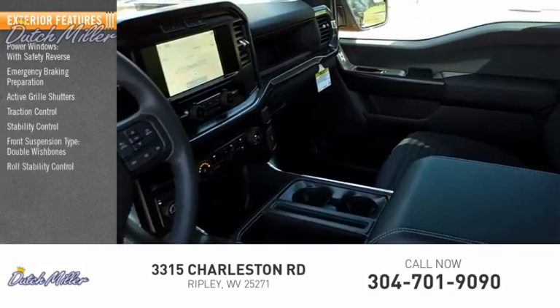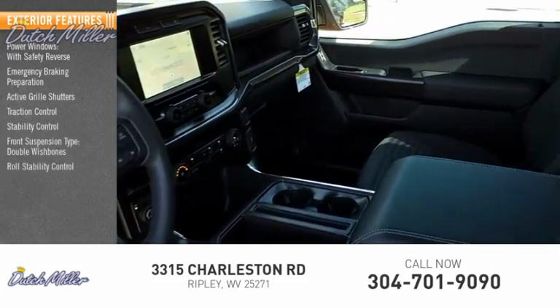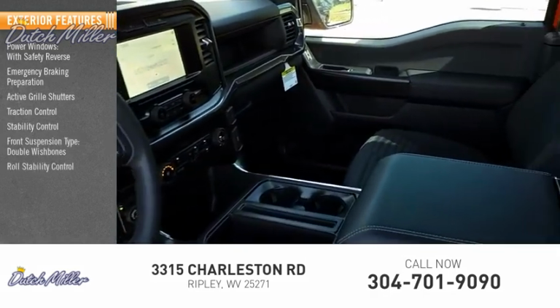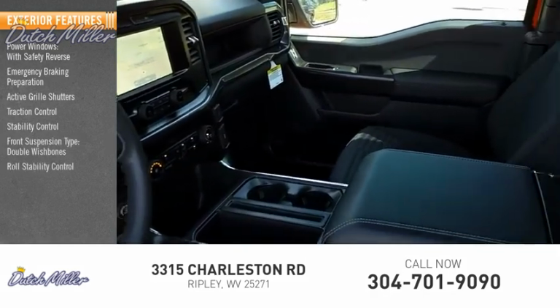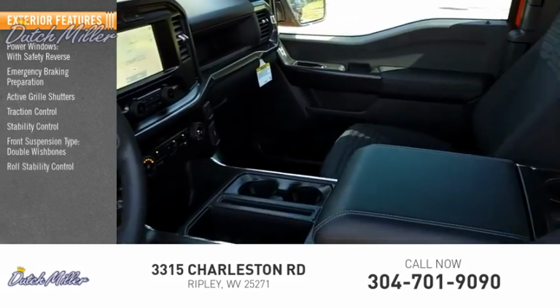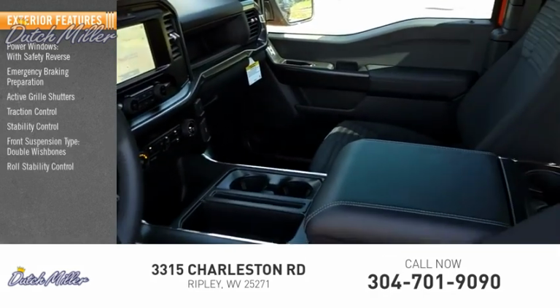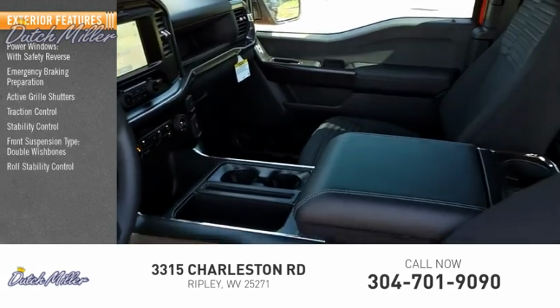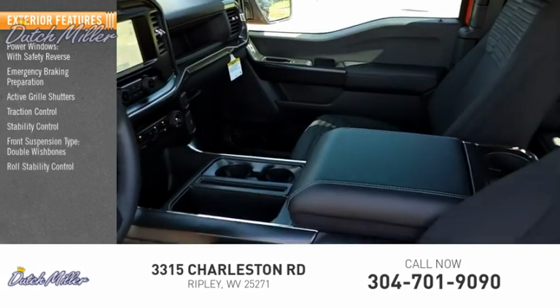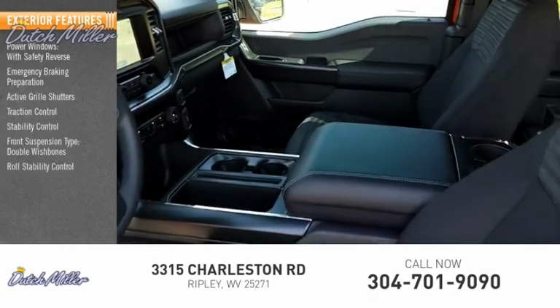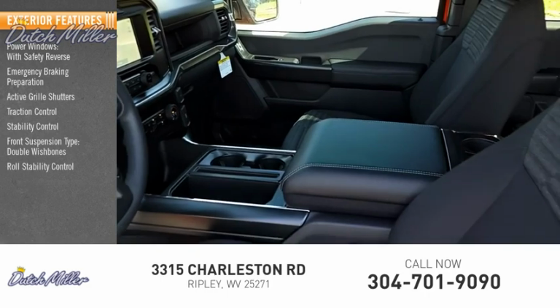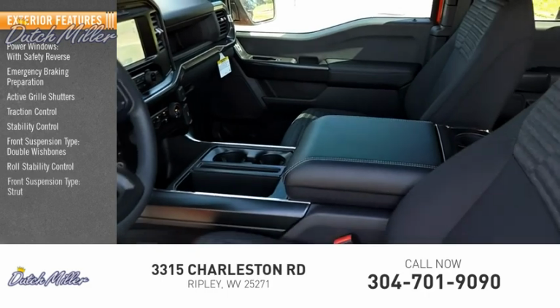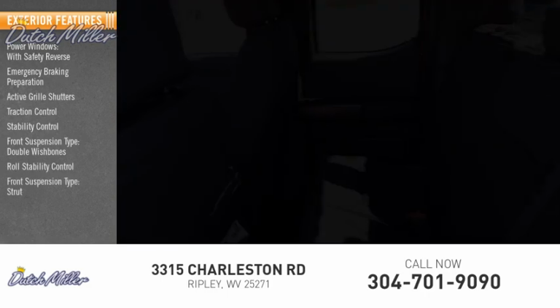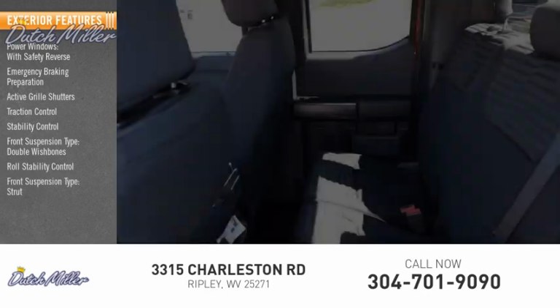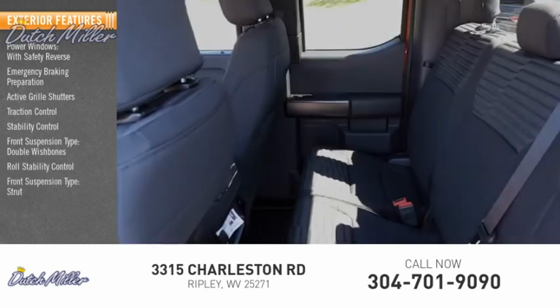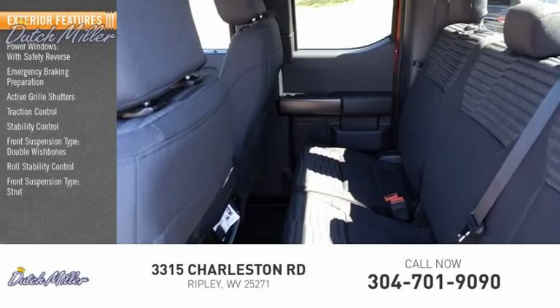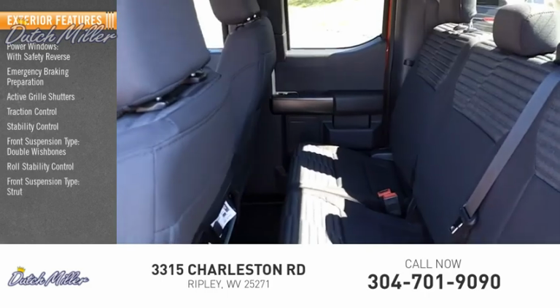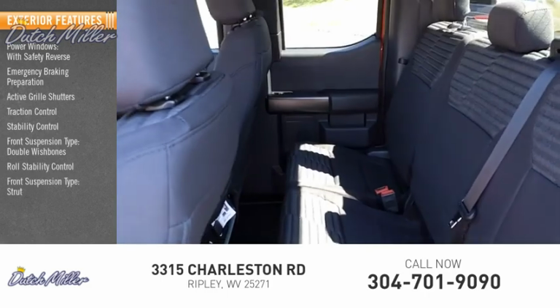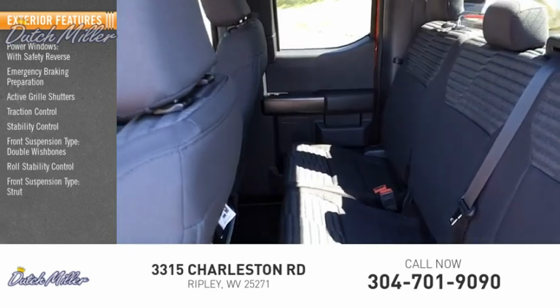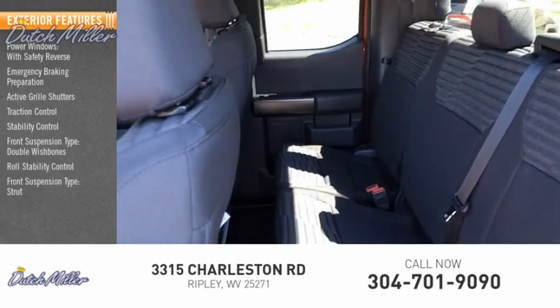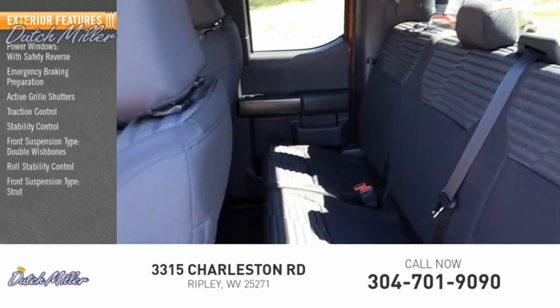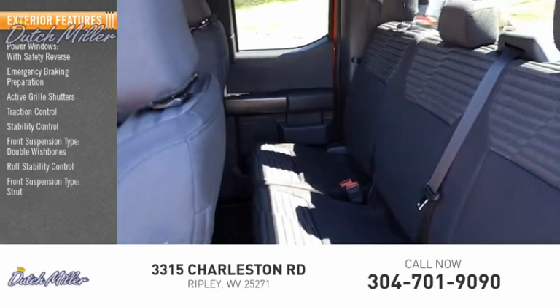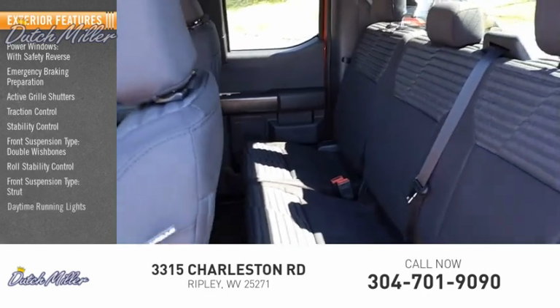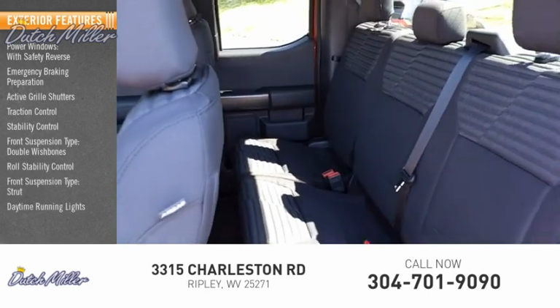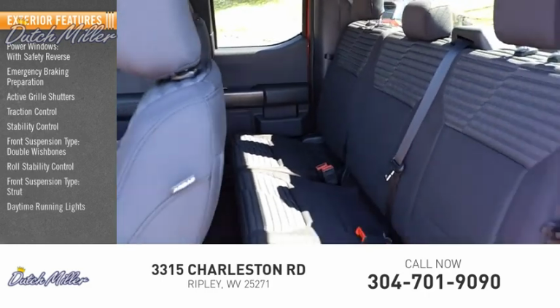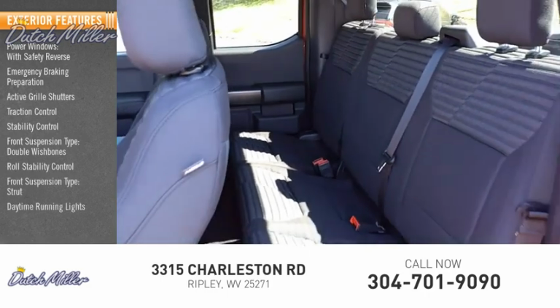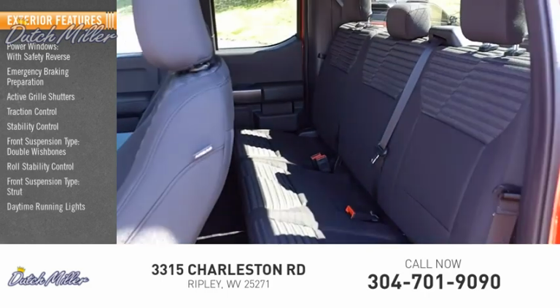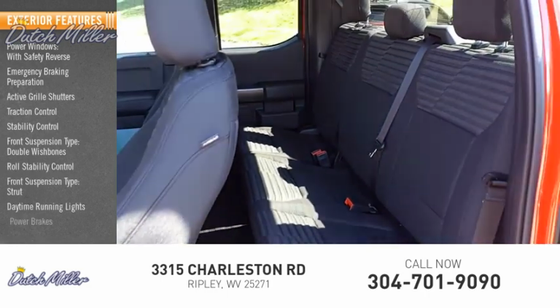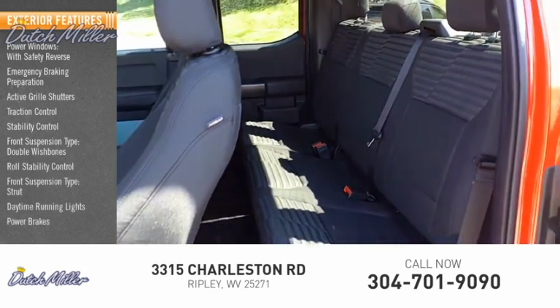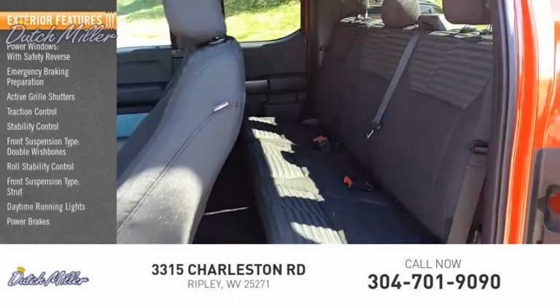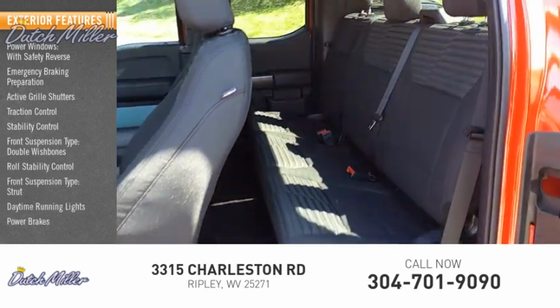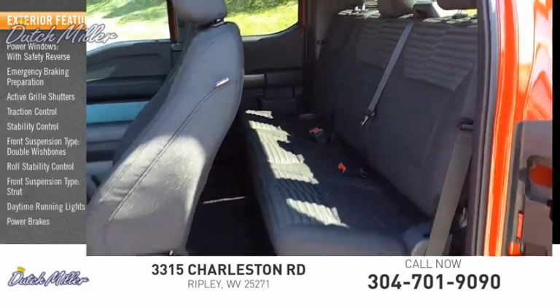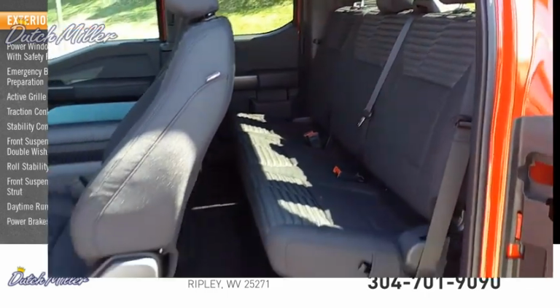Roll stability control, front suspension type: strut, daytime running lights, power brakes.